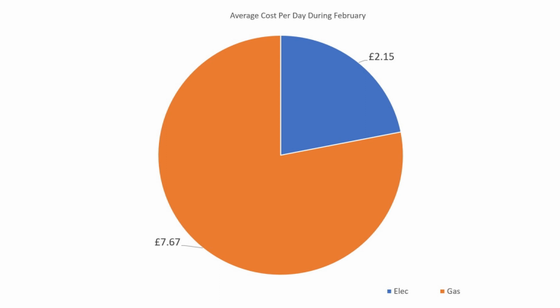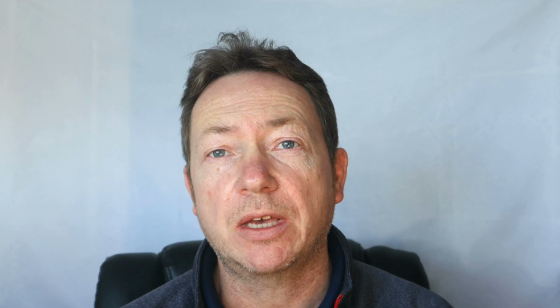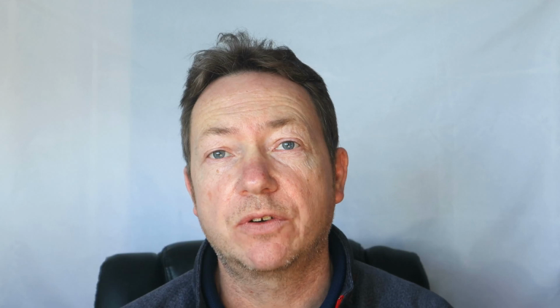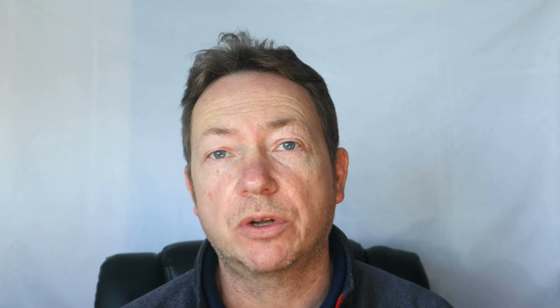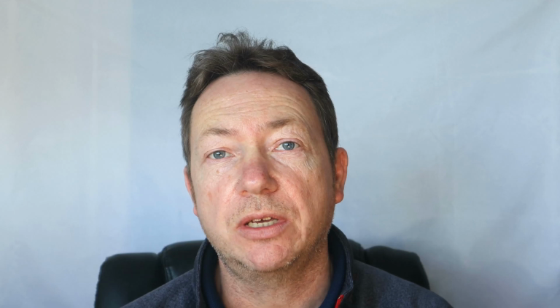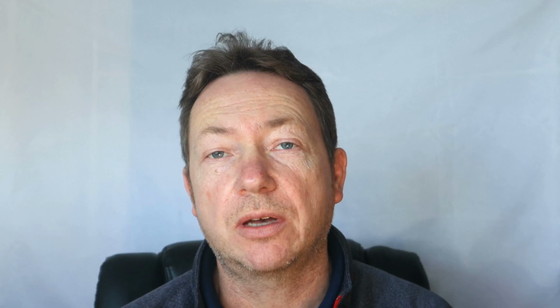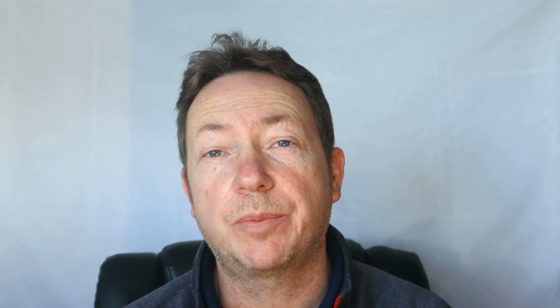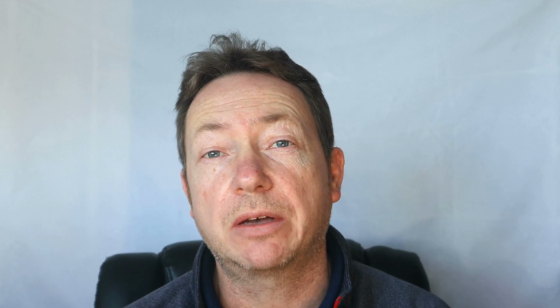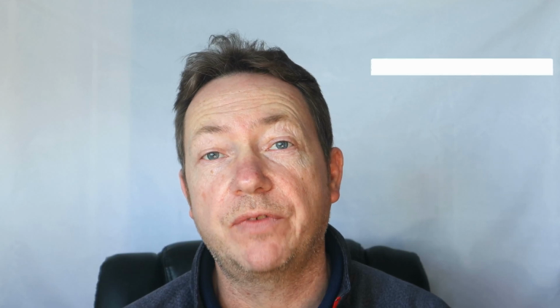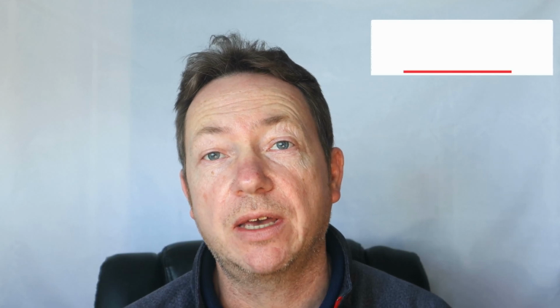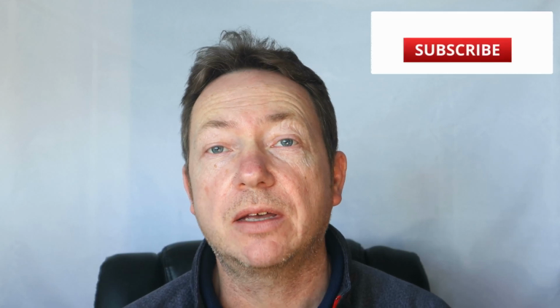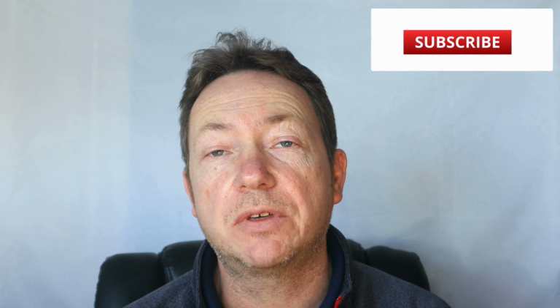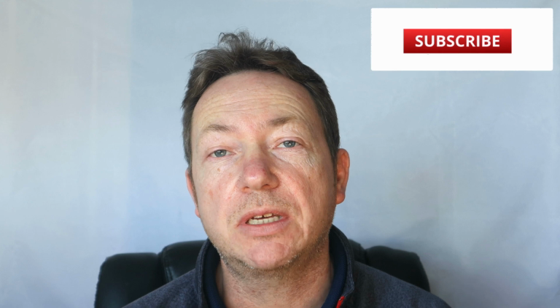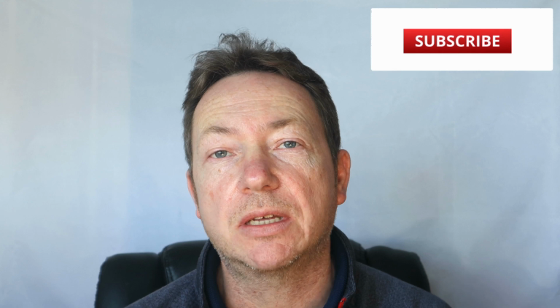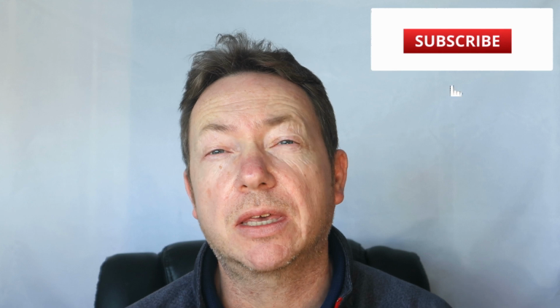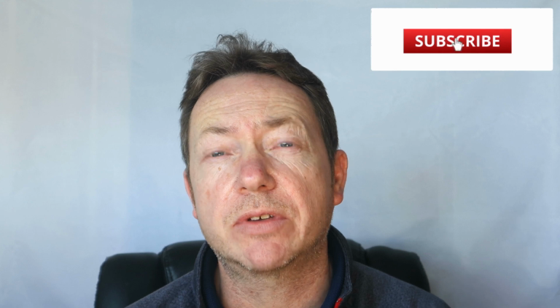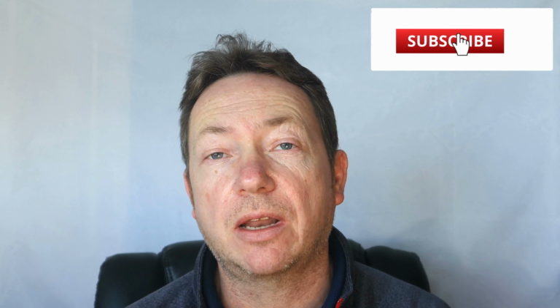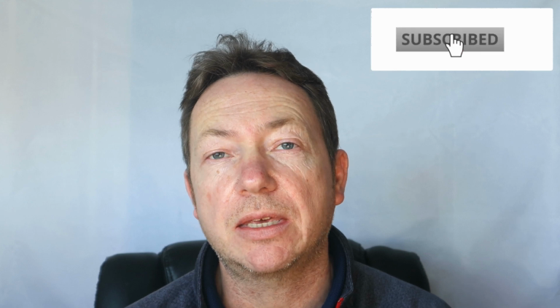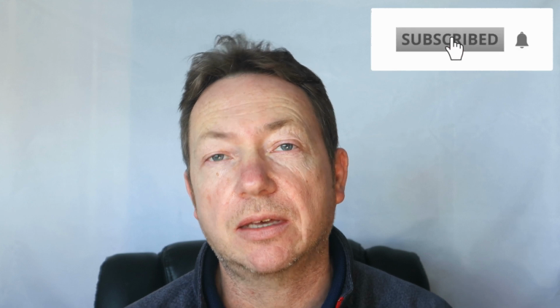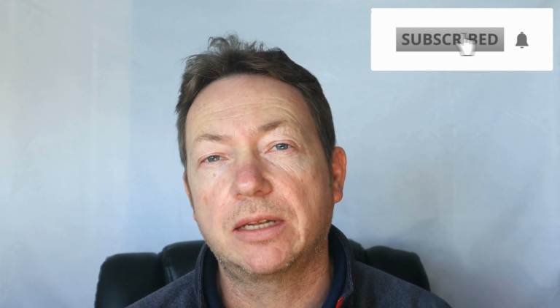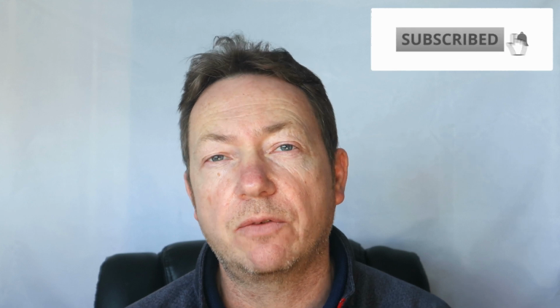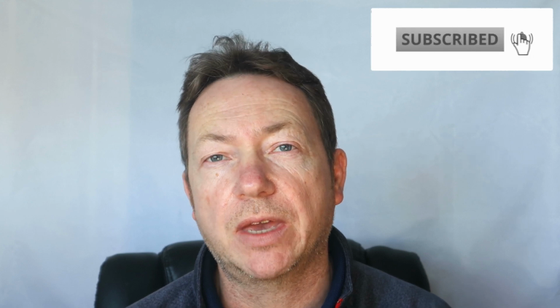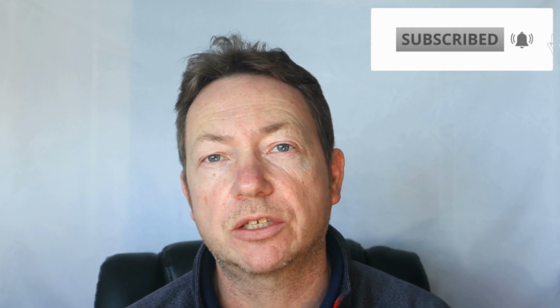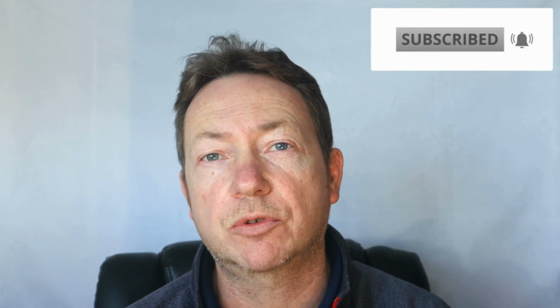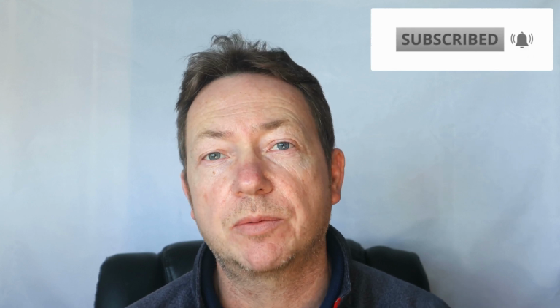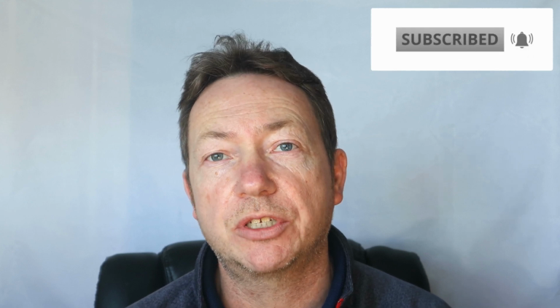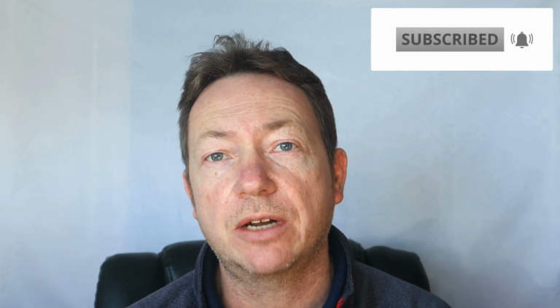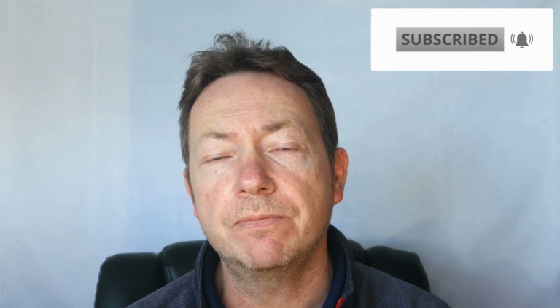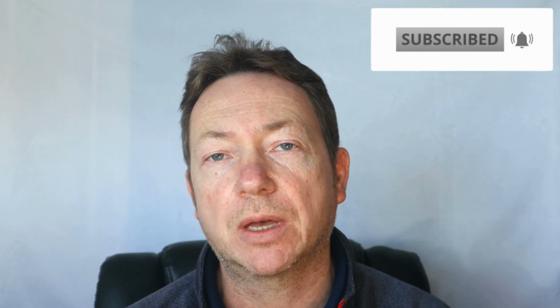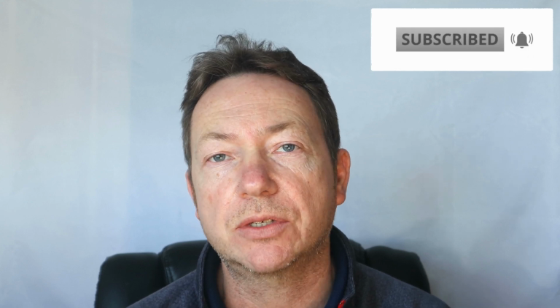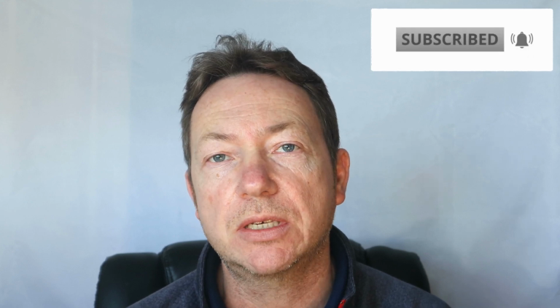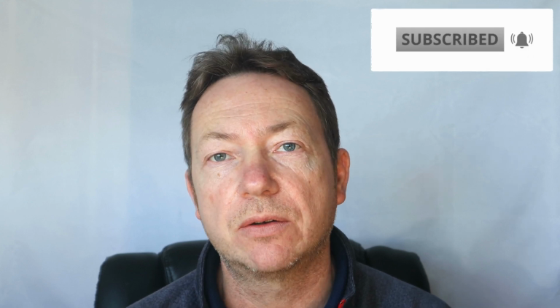Thanks for watching. I hope you liked the video. If you did, give us a like, and don't forget to subscribe to the channel — I'll see you soon.